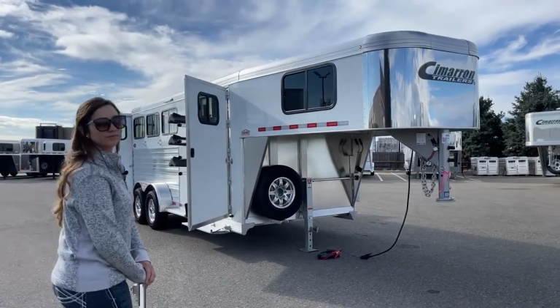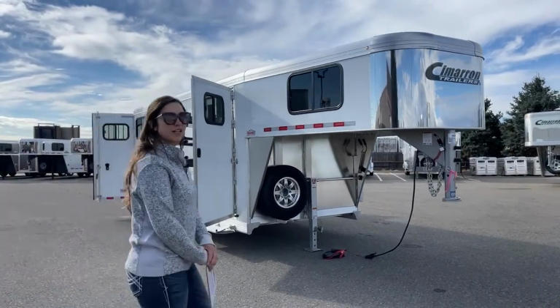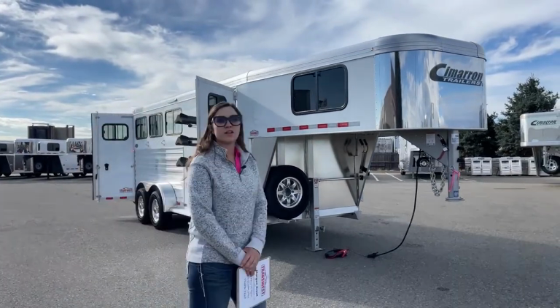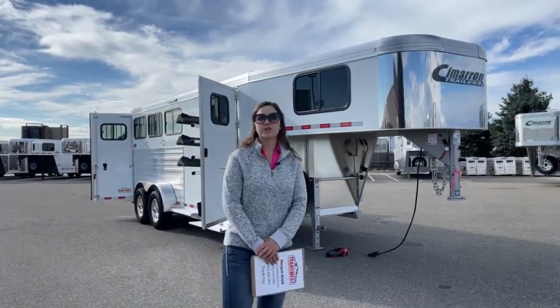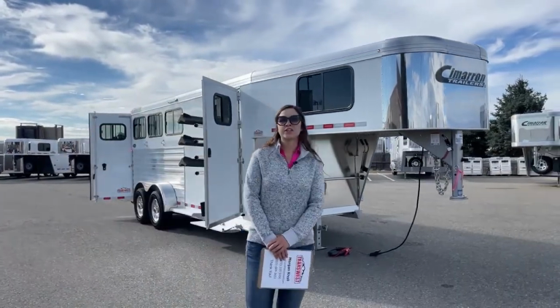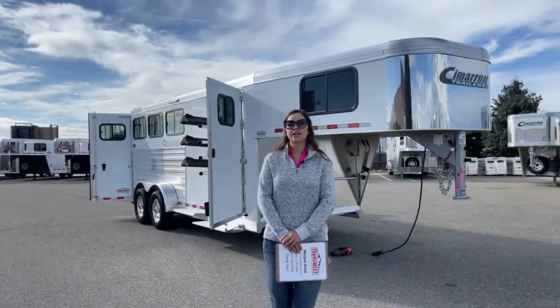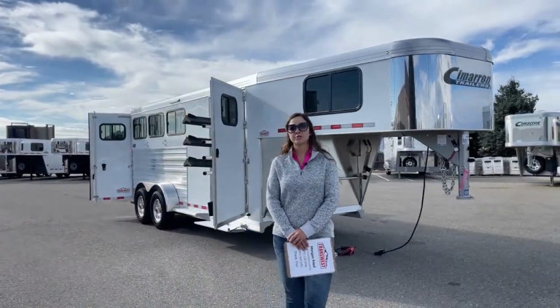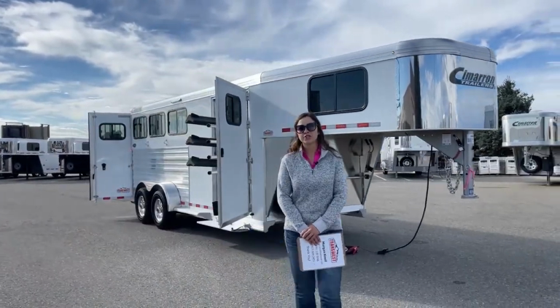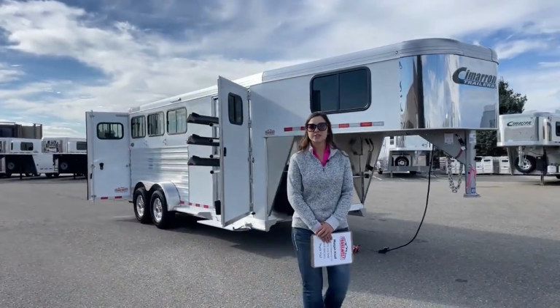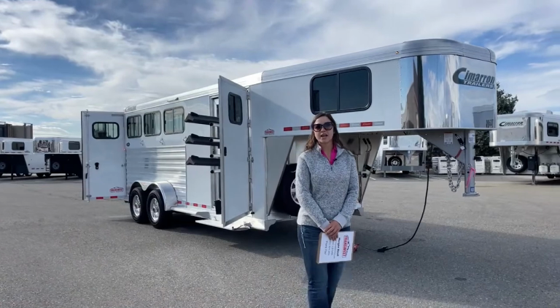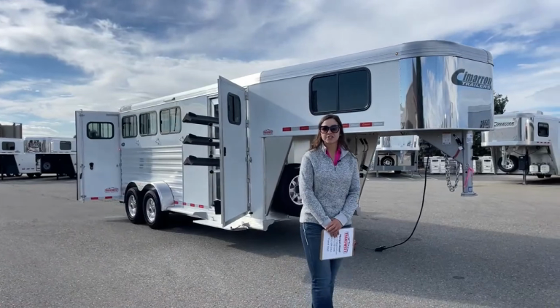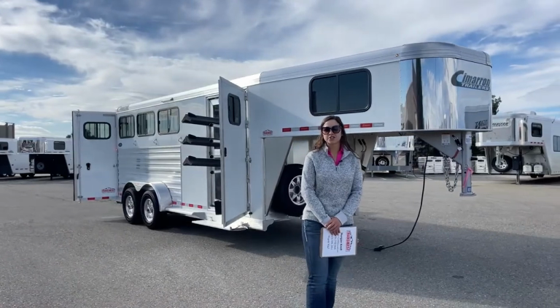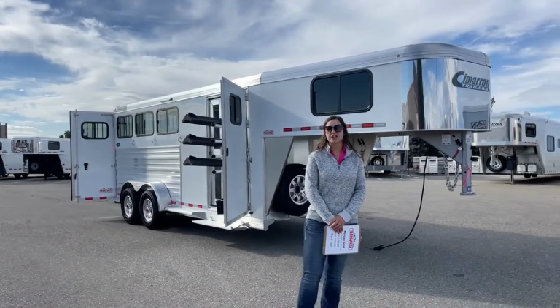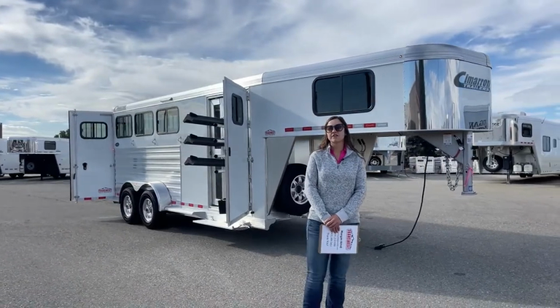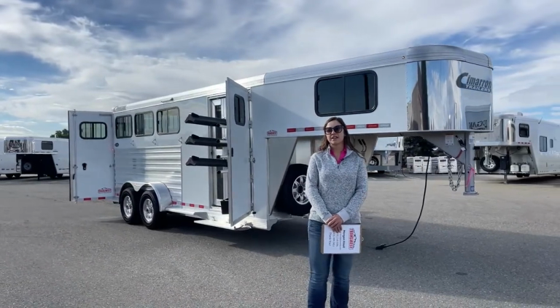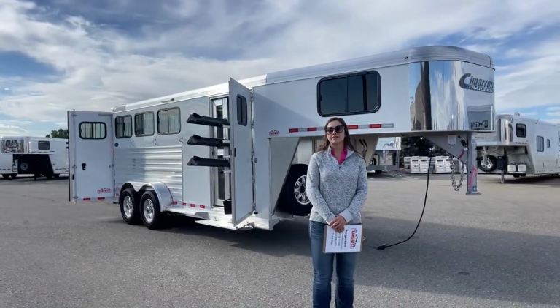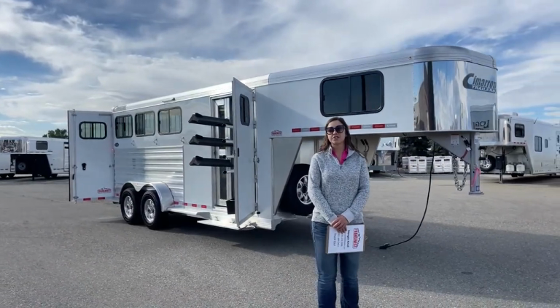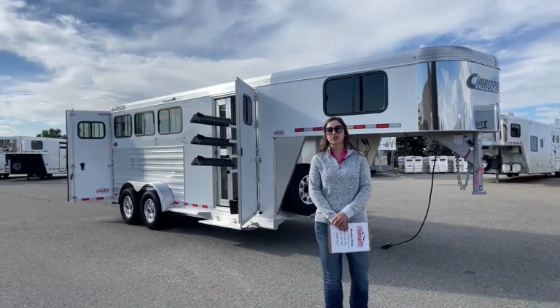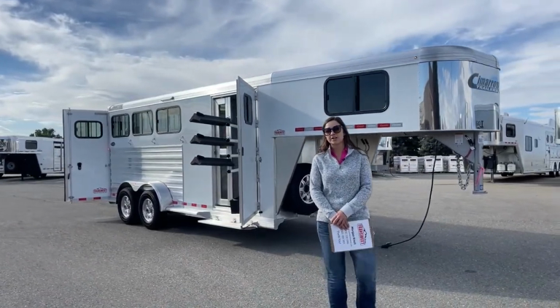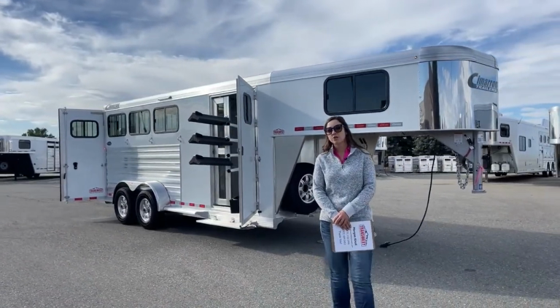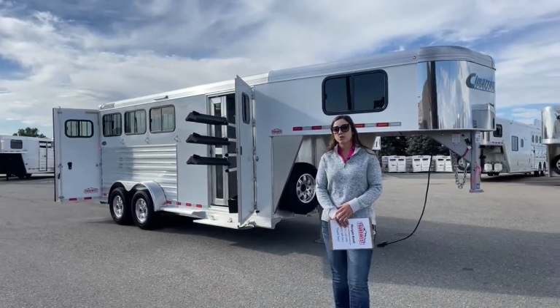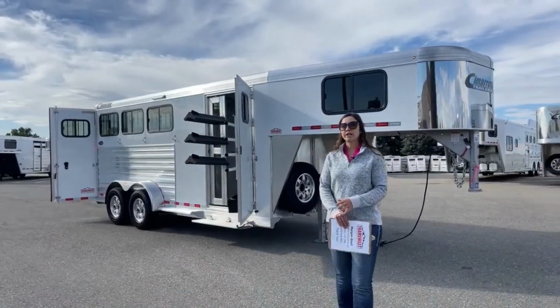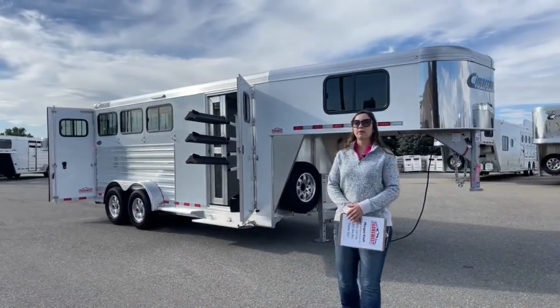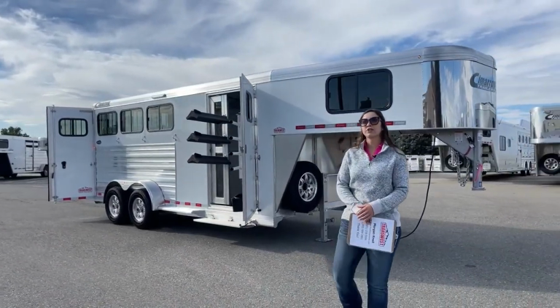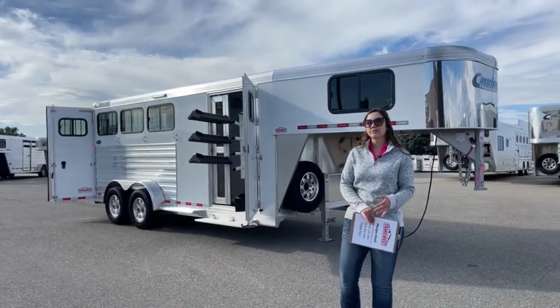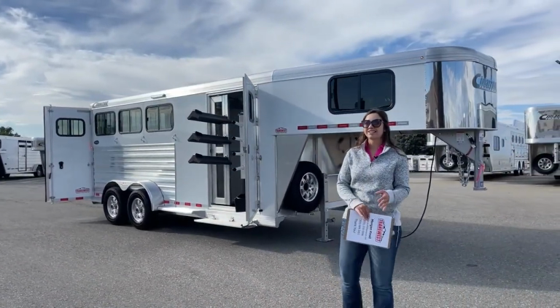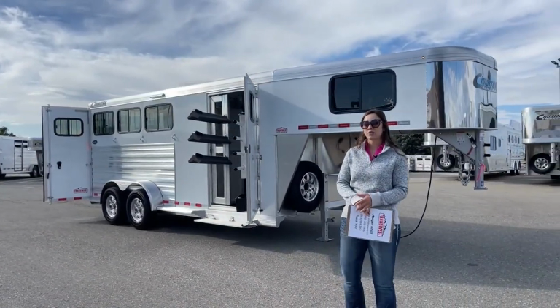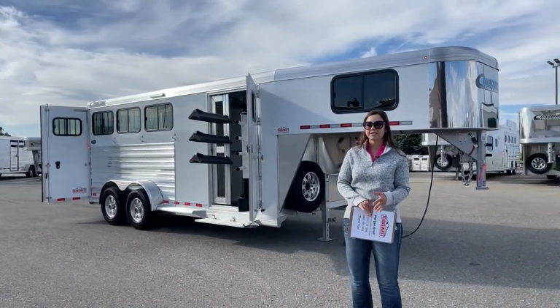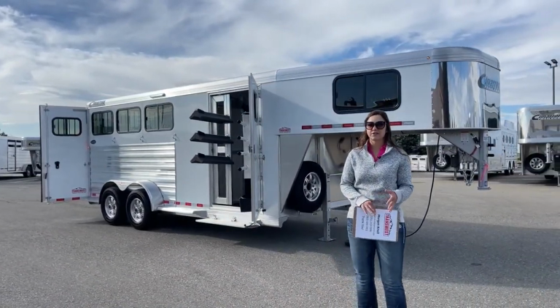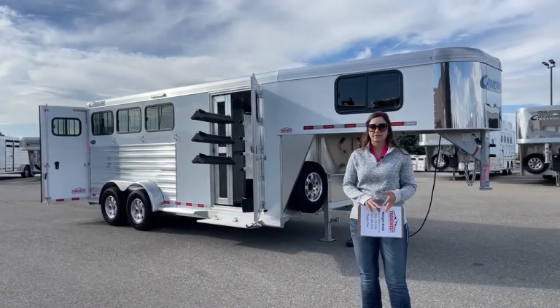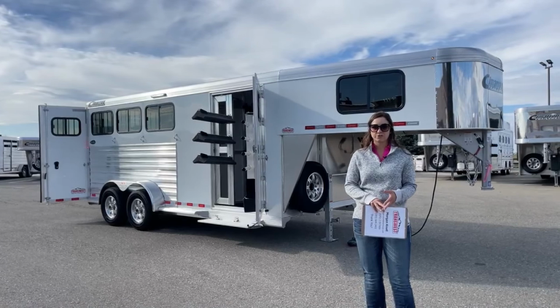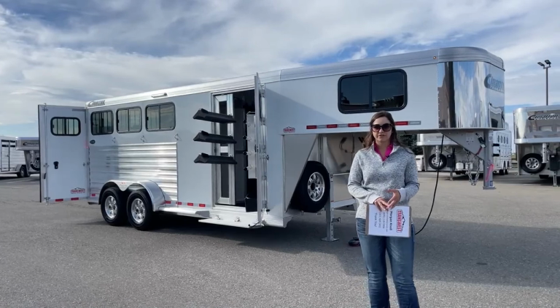Hello, Morgan Knoll here with TransWest Truck Trailer RV in Frederick, Colorado. We're located about 30 minutes north of Denver off I-25.